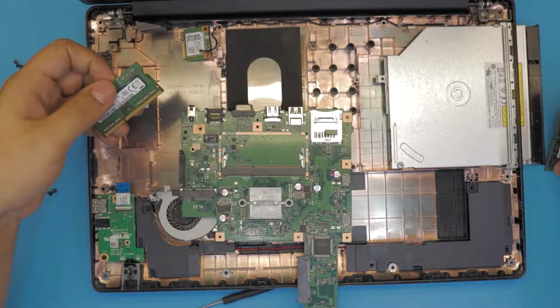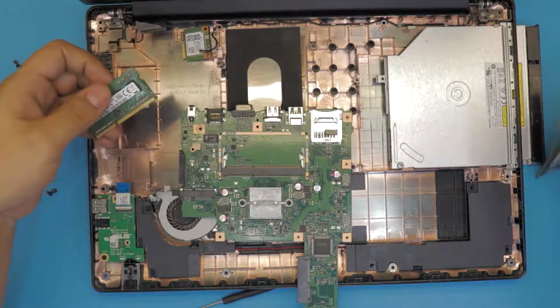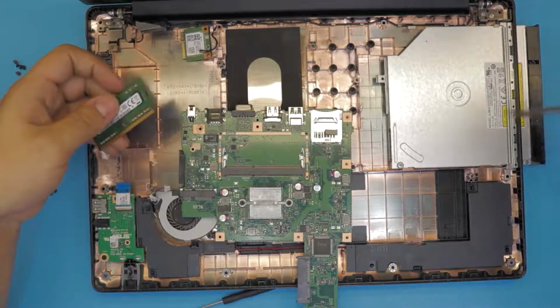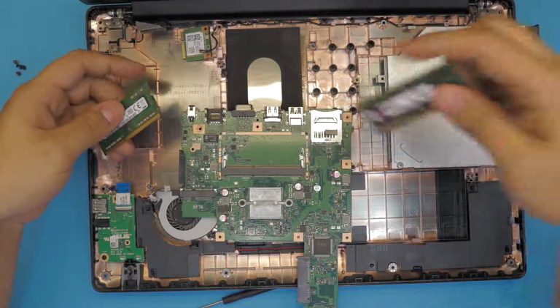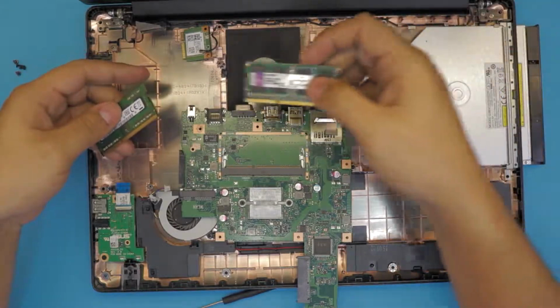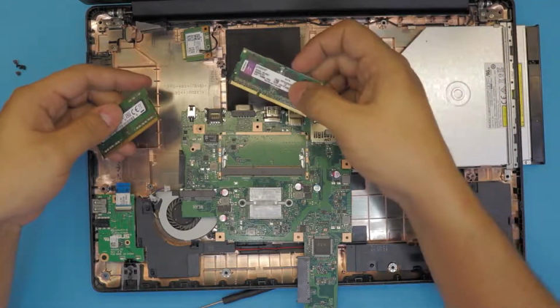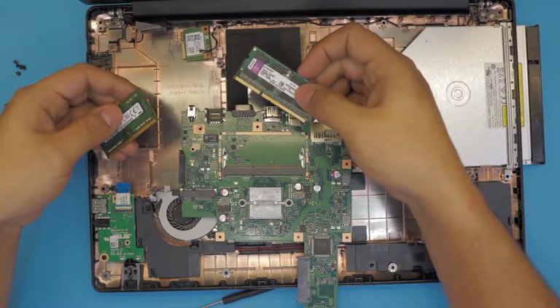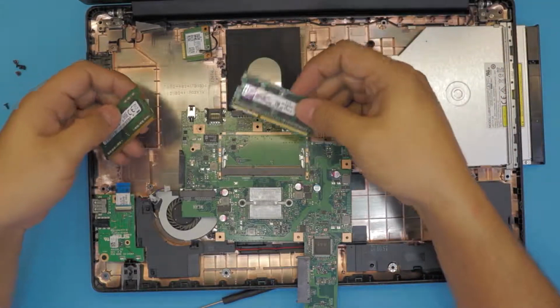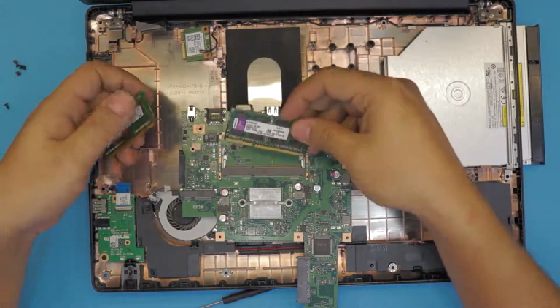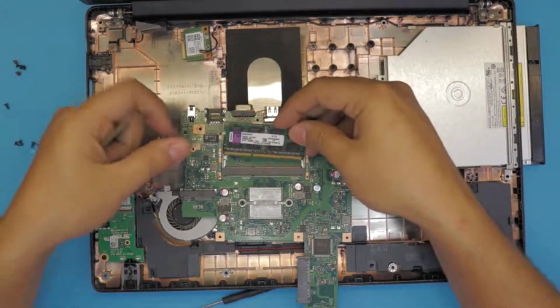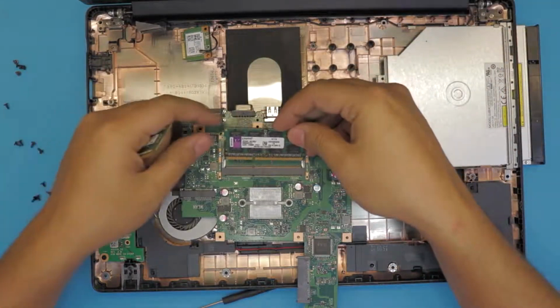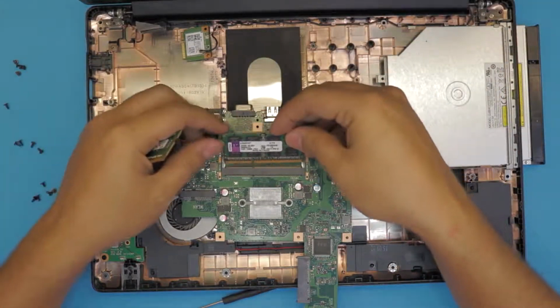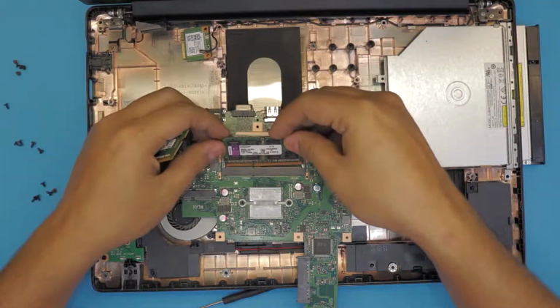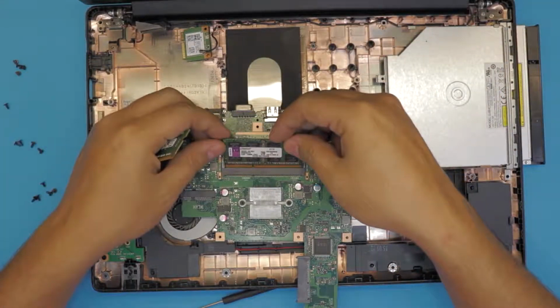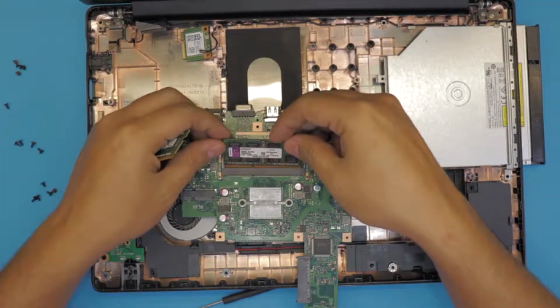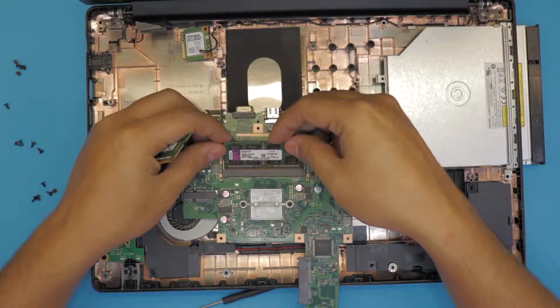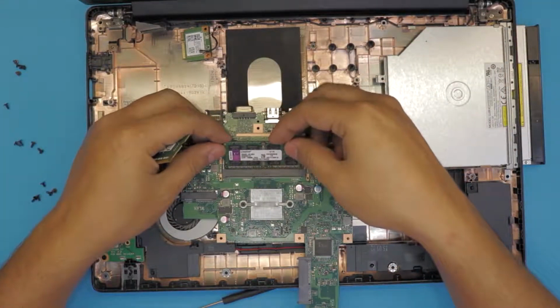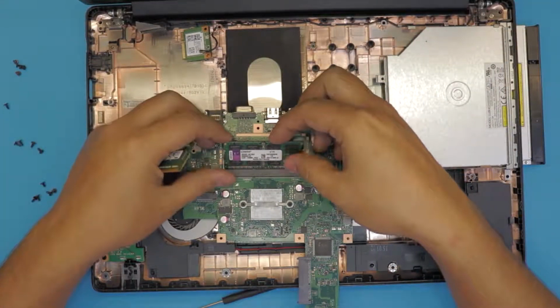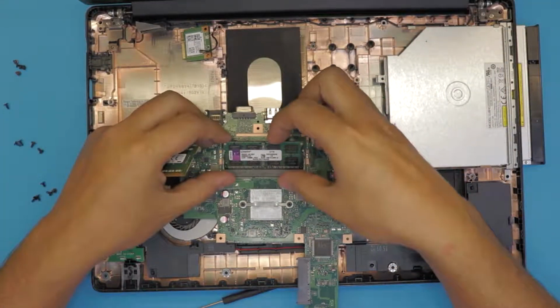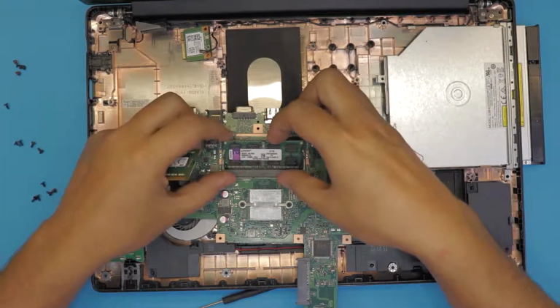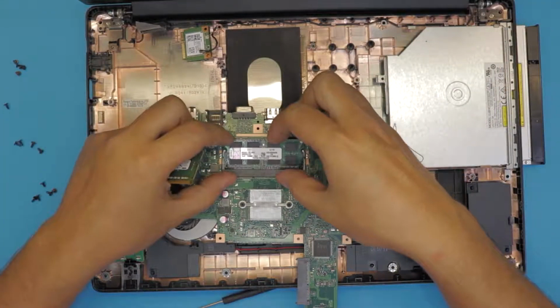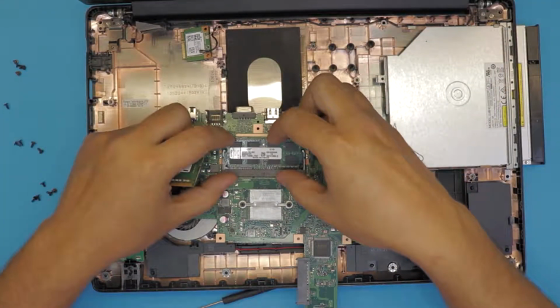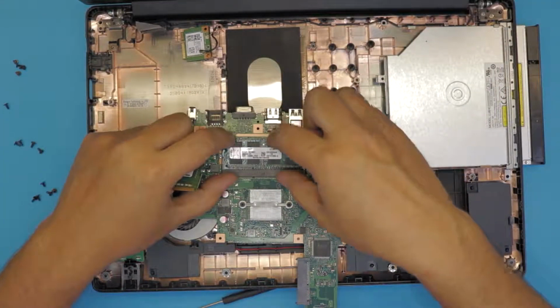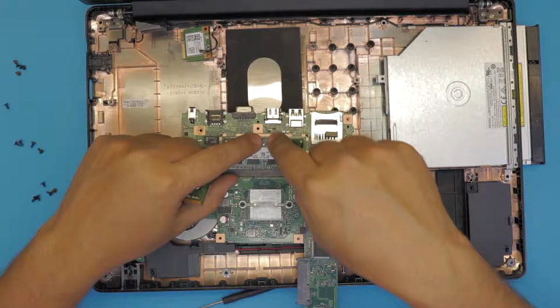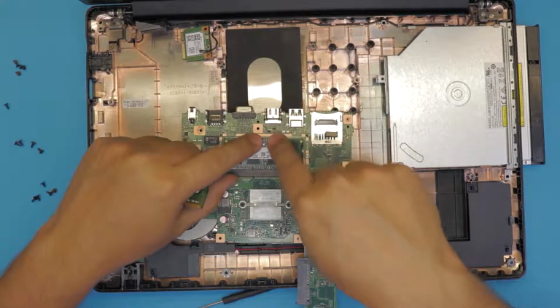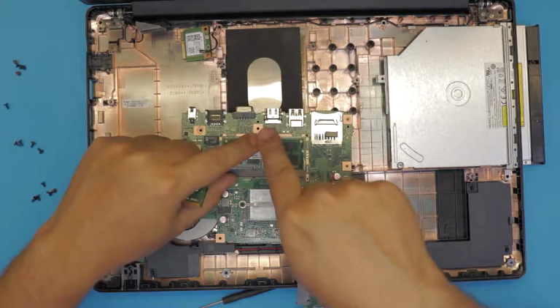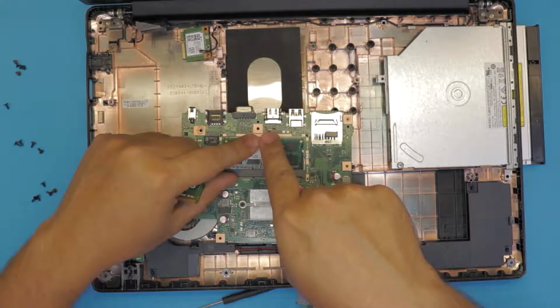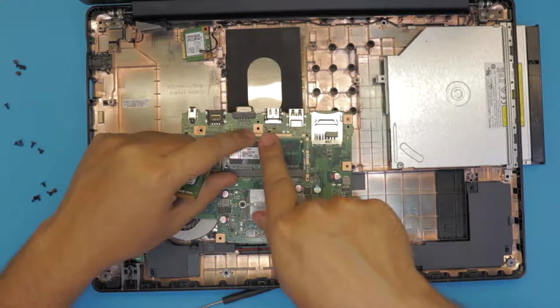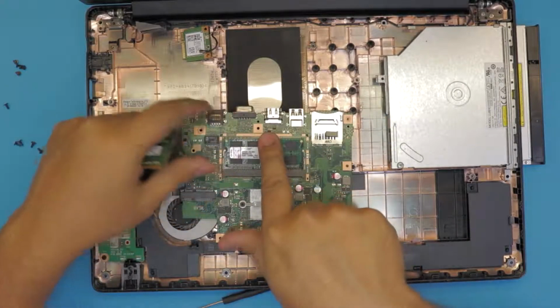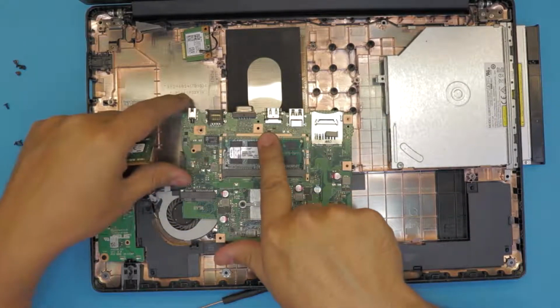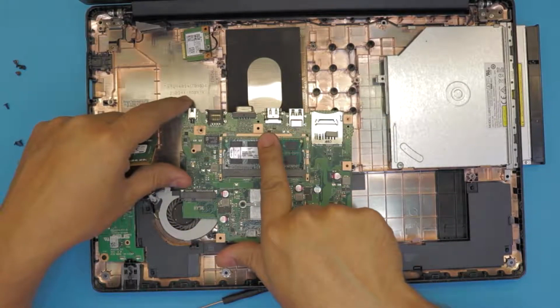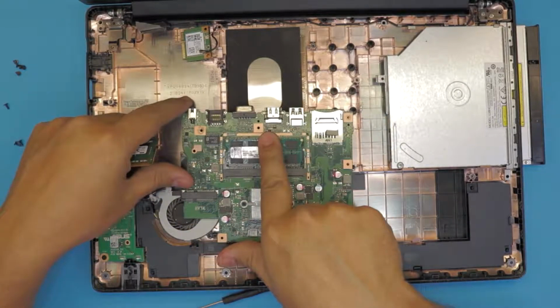Grab the new RAM, insert it at a 45 degree angle, push it down, and you're going to hear a click sound.